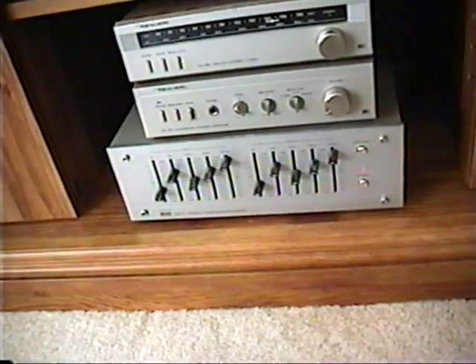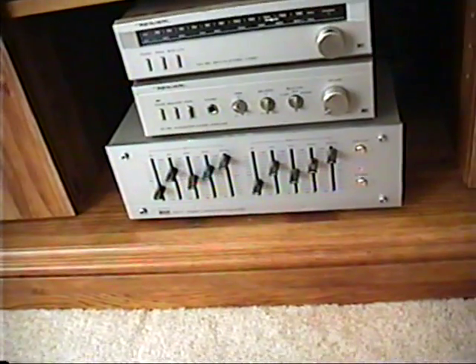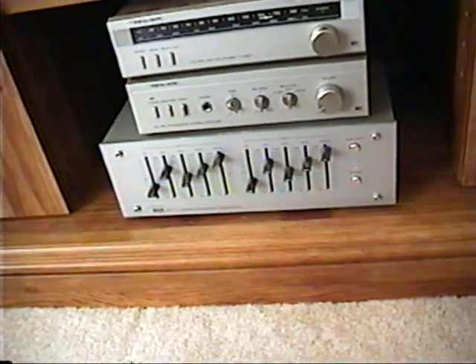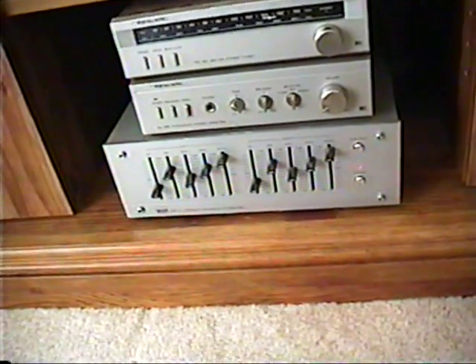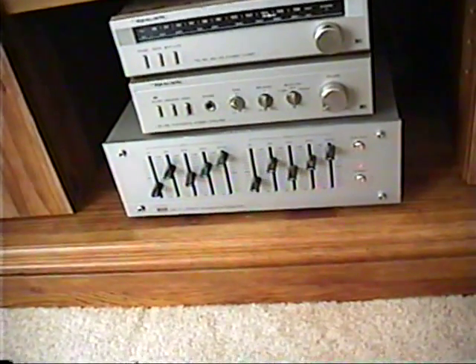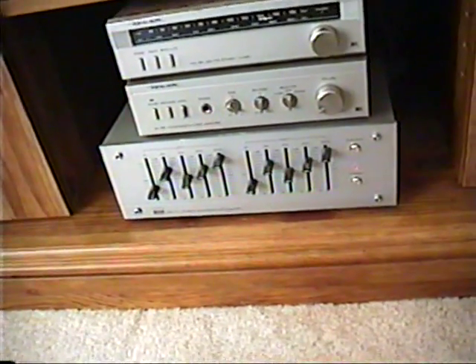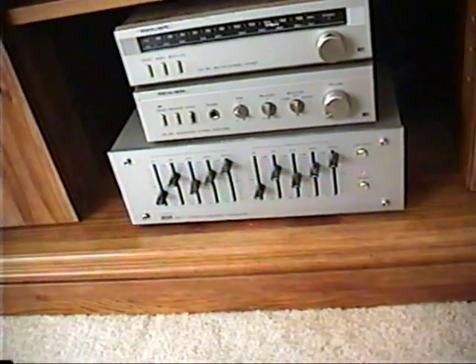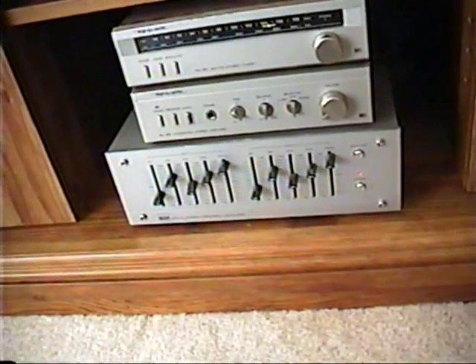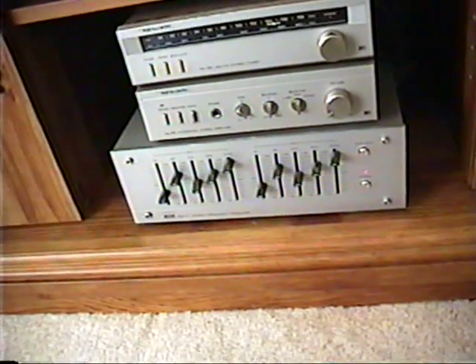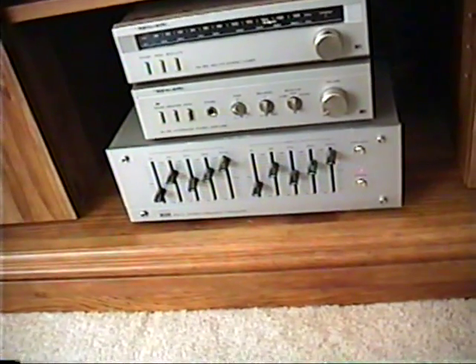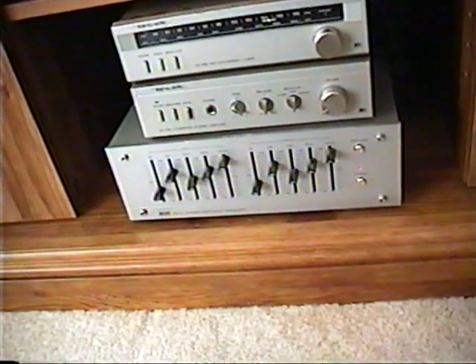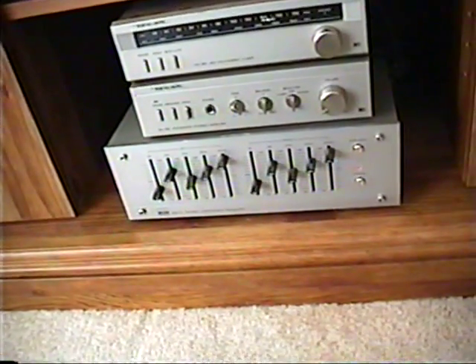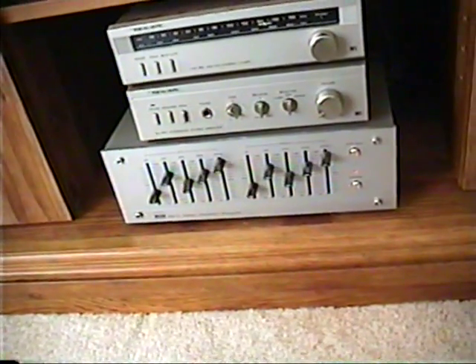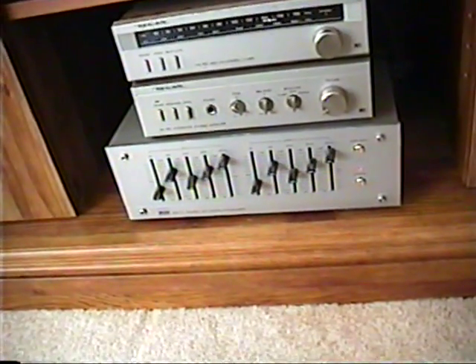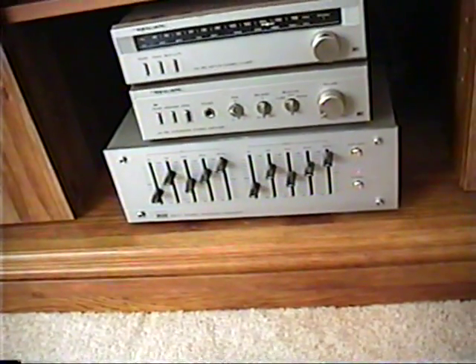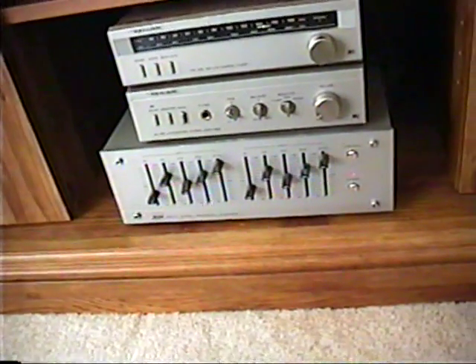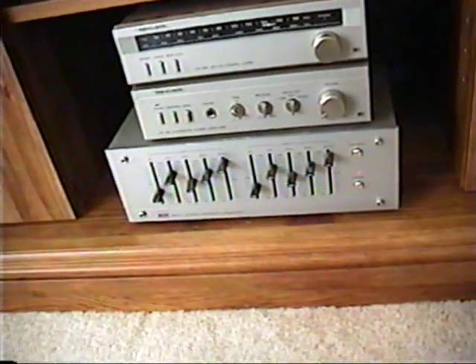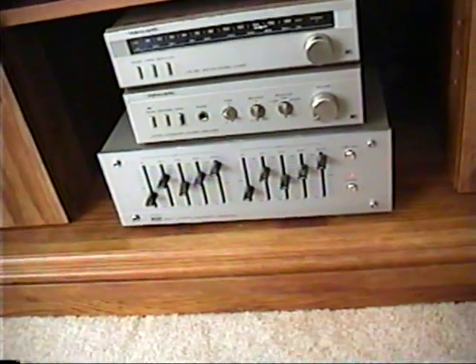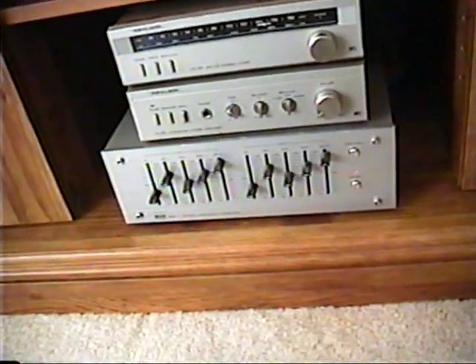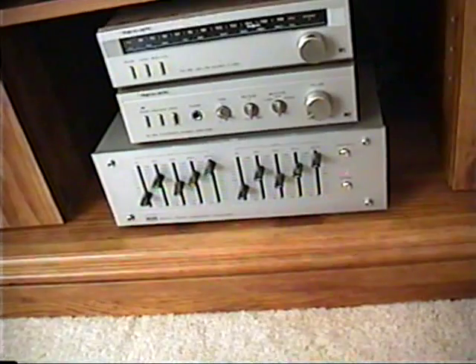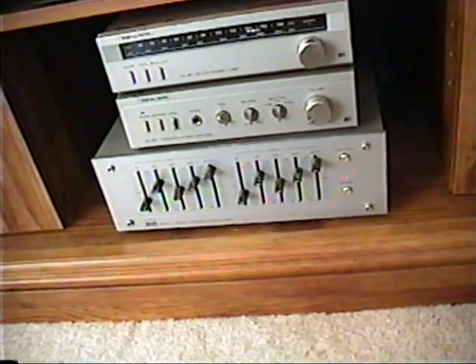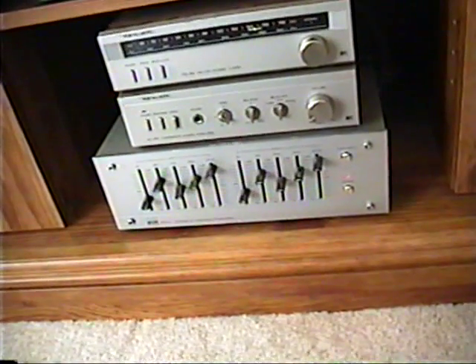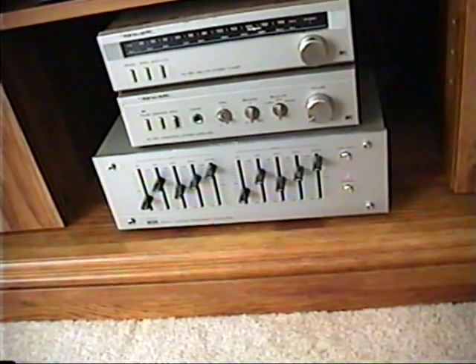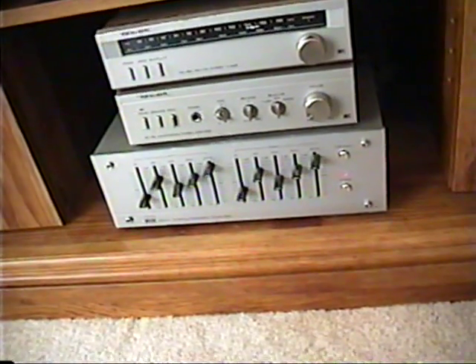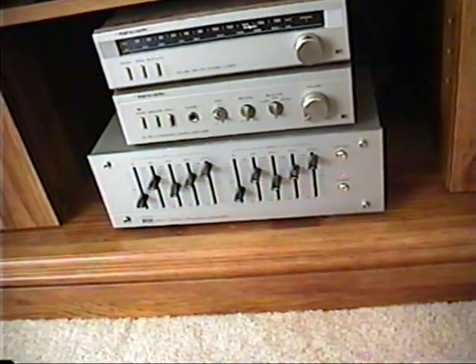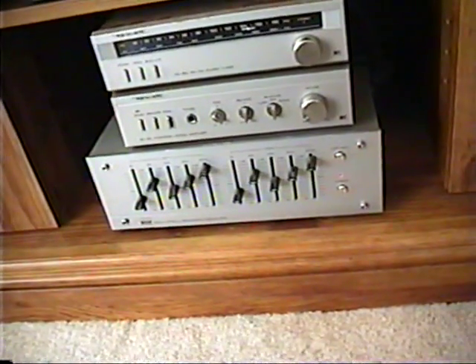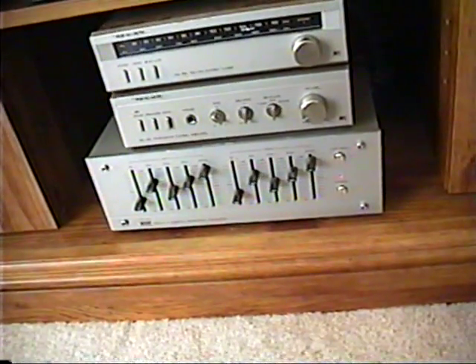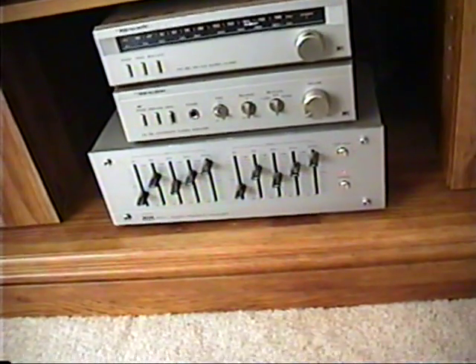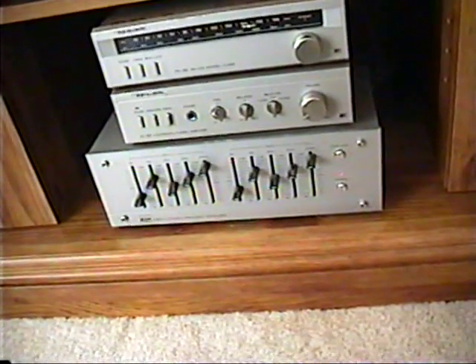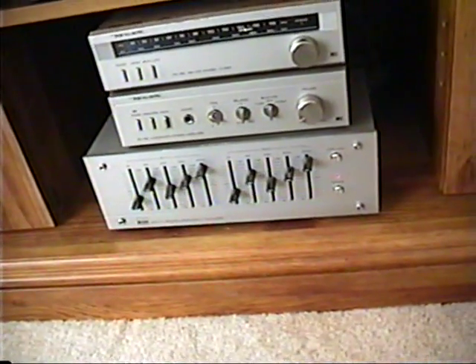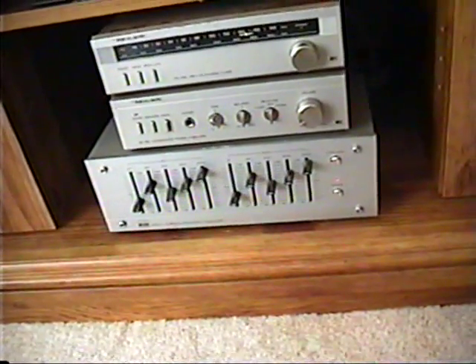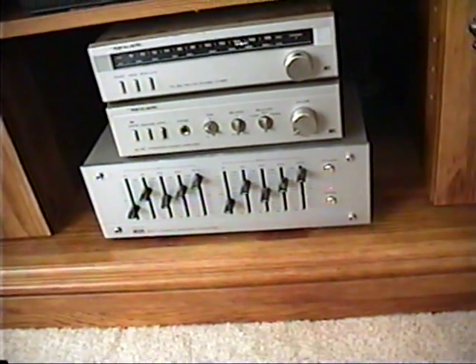Hello there! This is MusicMan0150, also known as Gary, and we're back again with another video.